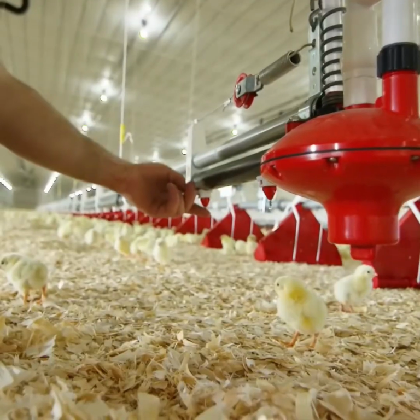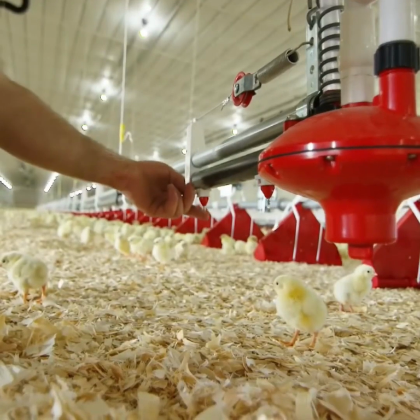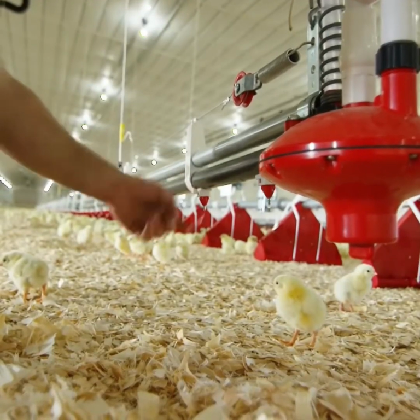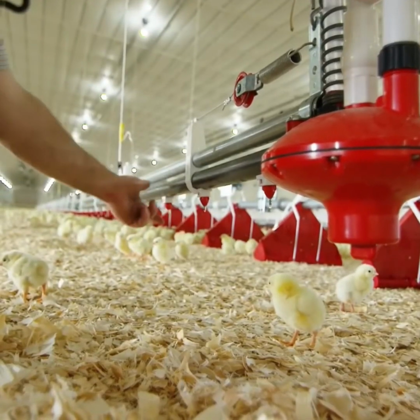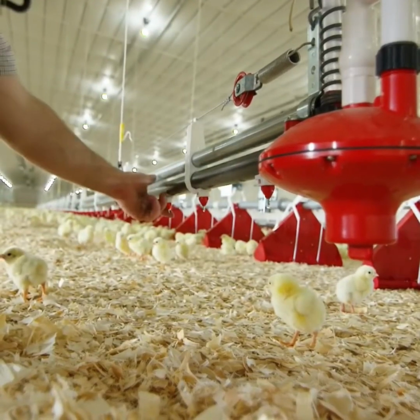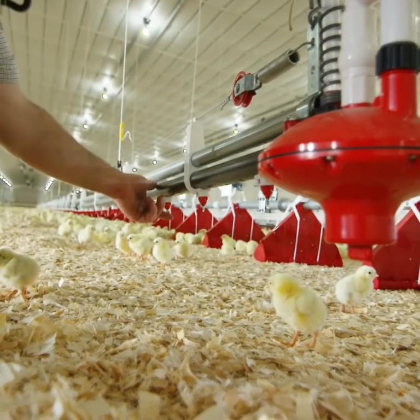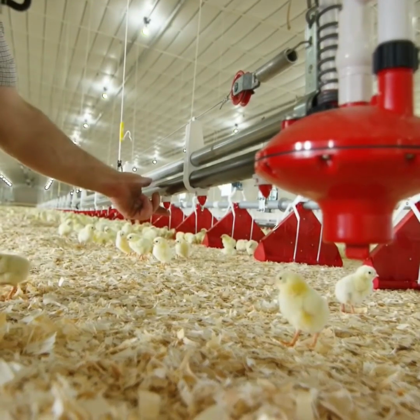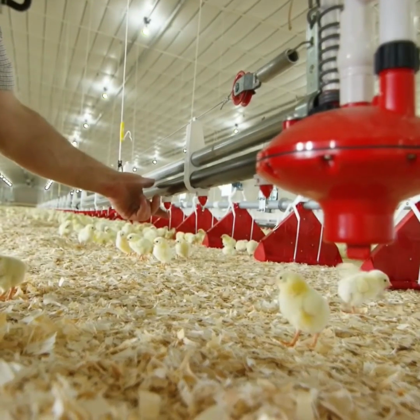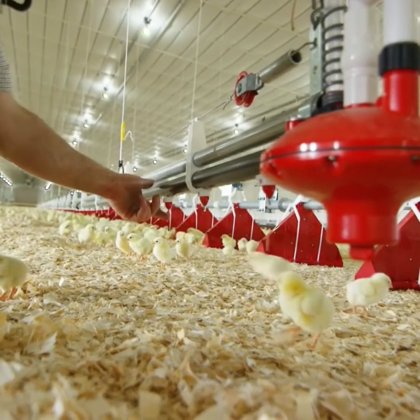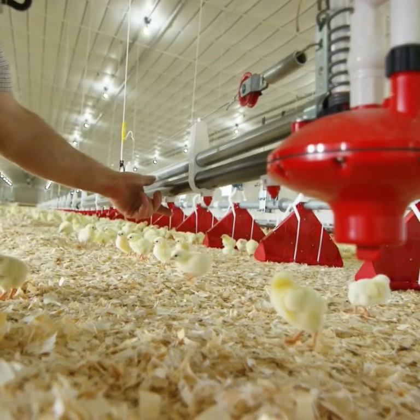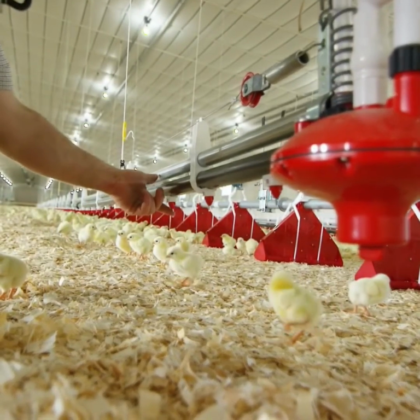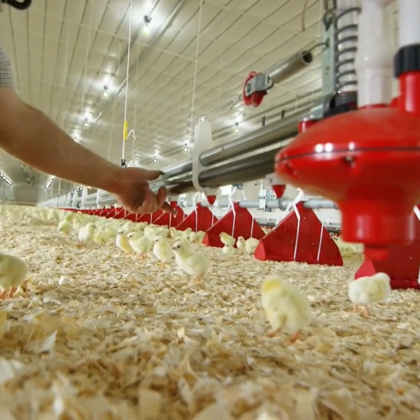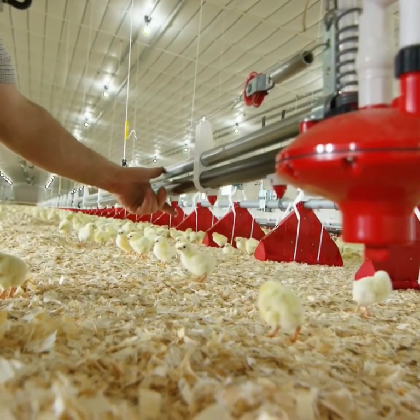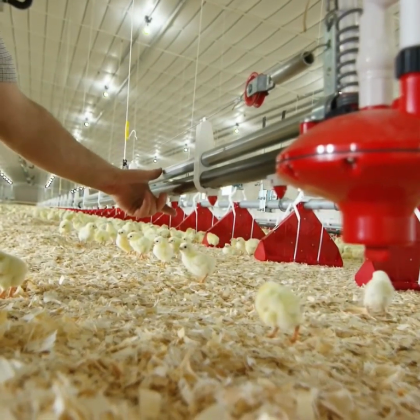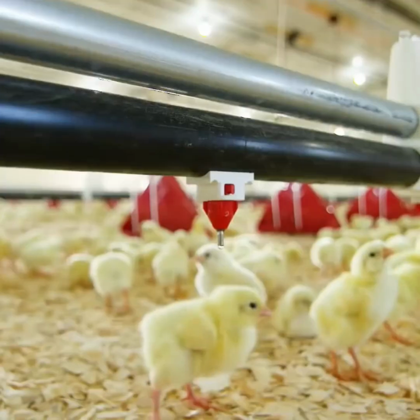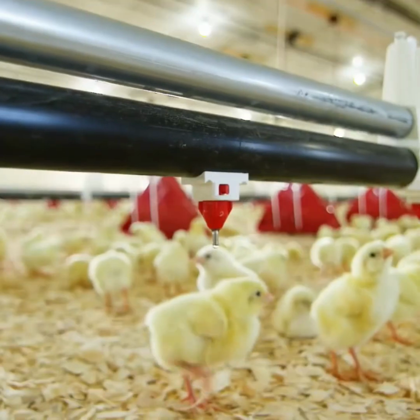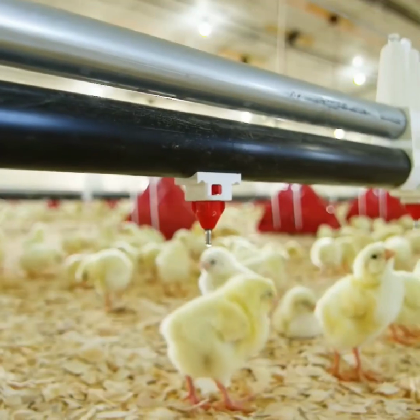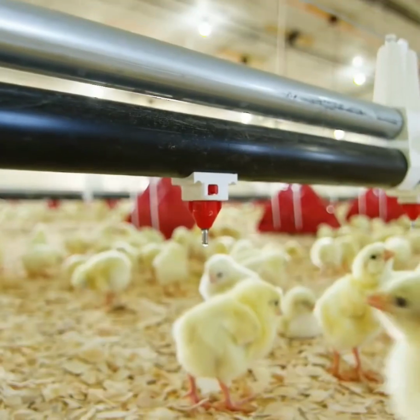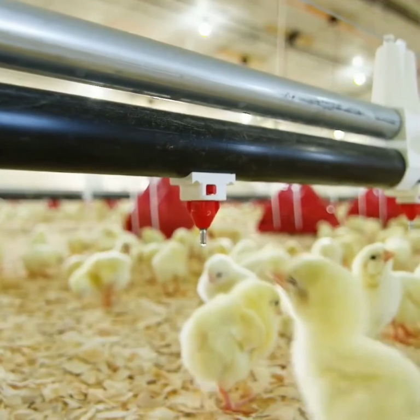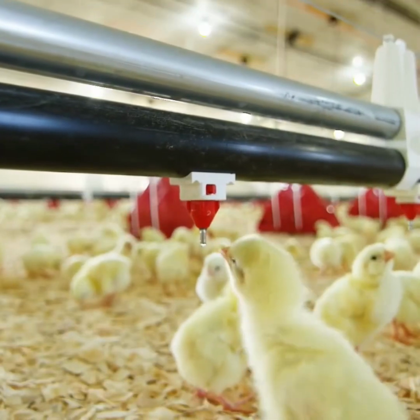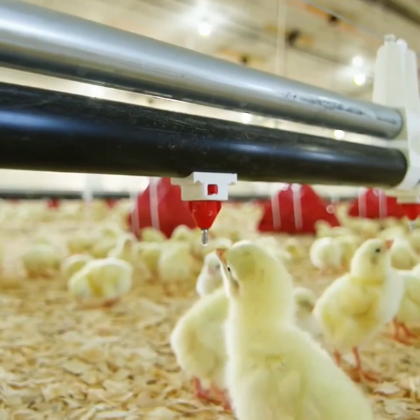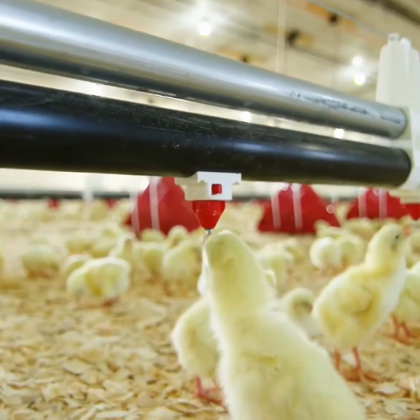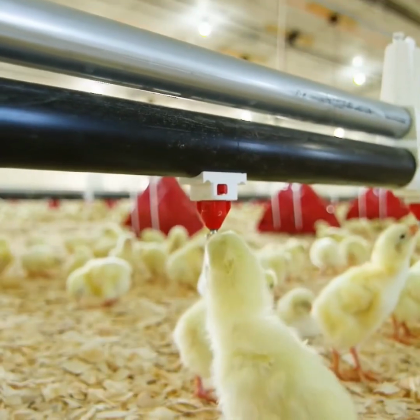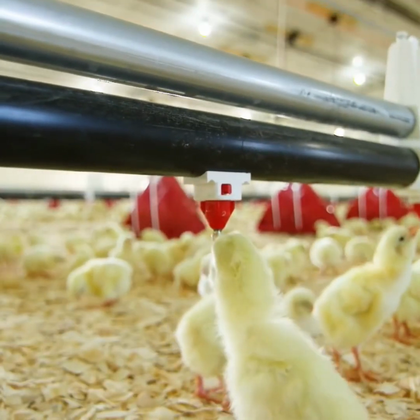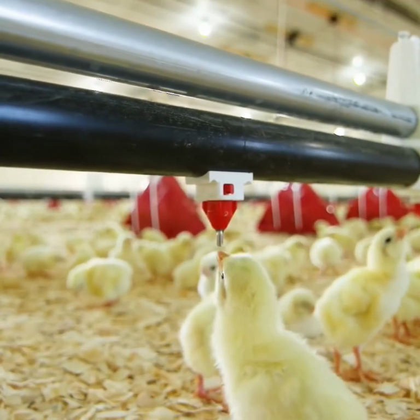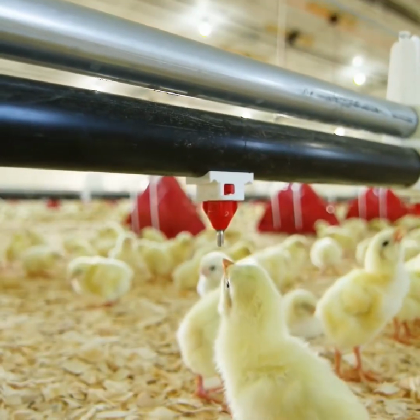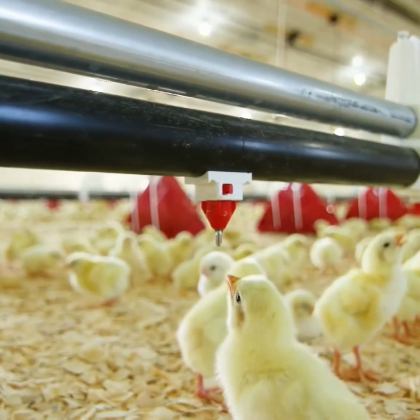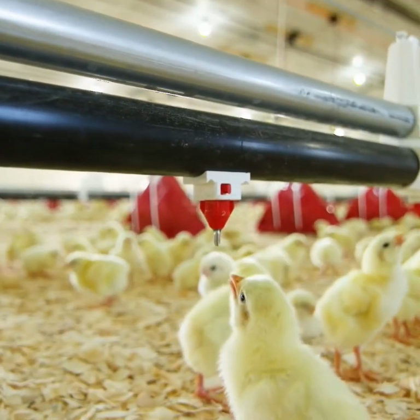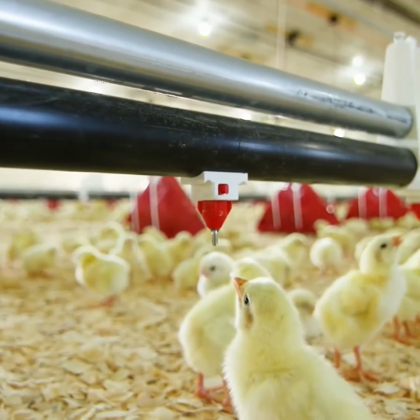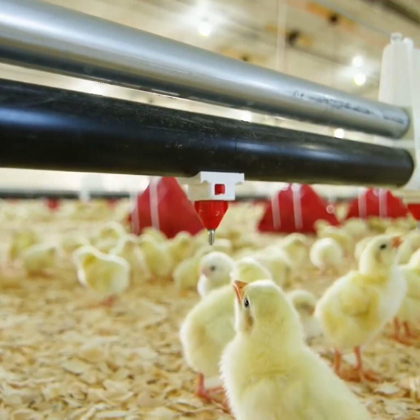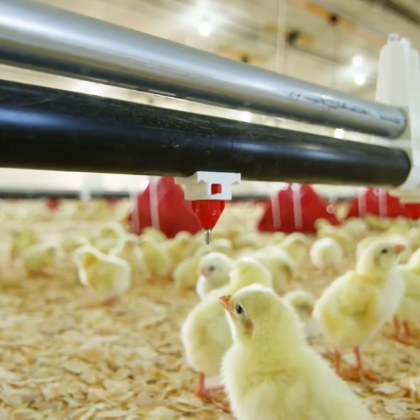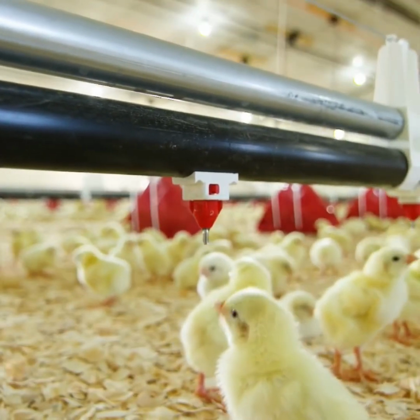These feeders are the first in our industry. The innovative design prevents the chickens from using the feeders as a play area or nest, which often leads to the contamination of the feed. The water systems are adjustable so that the chickens can drink comfortably, and our farmers adjust the height of the water lines as the chickens grow.